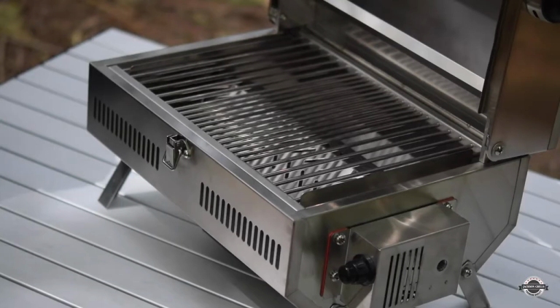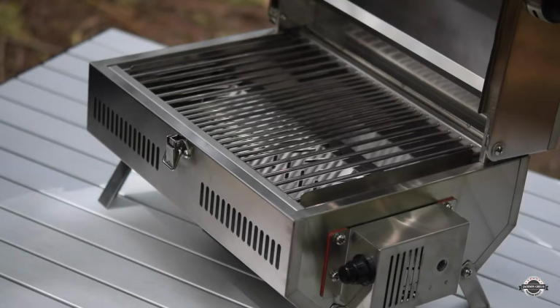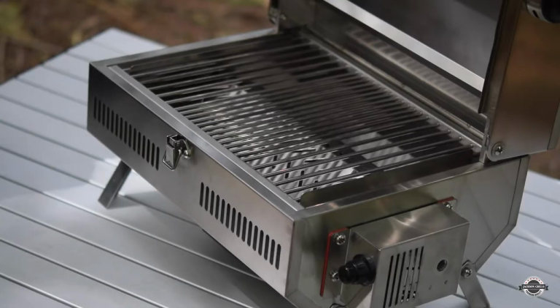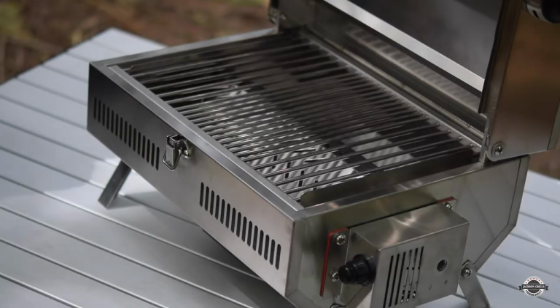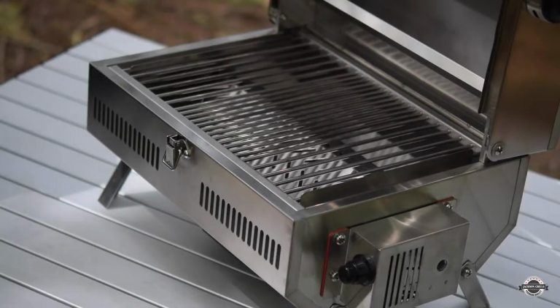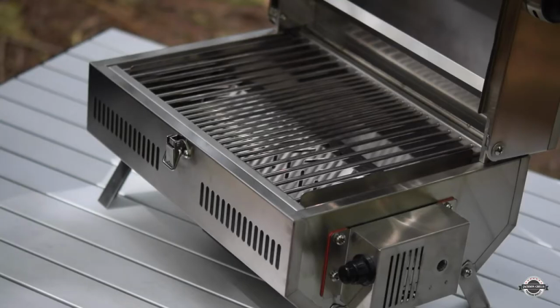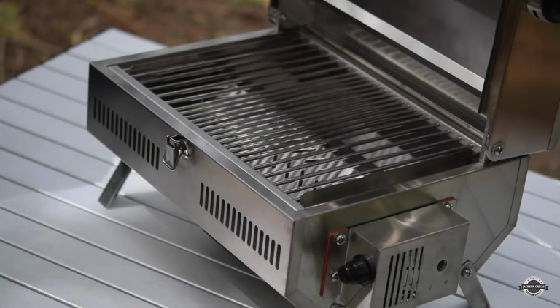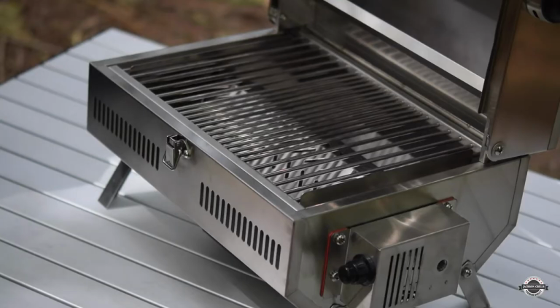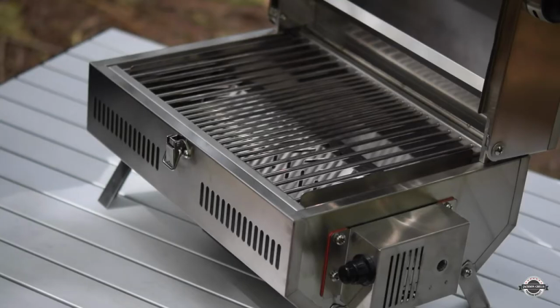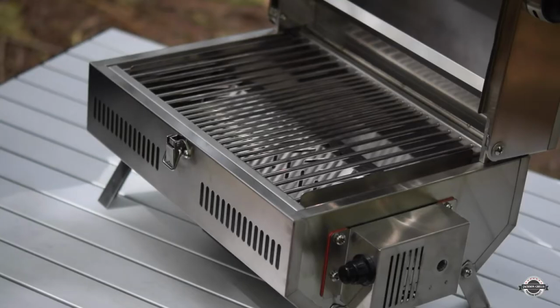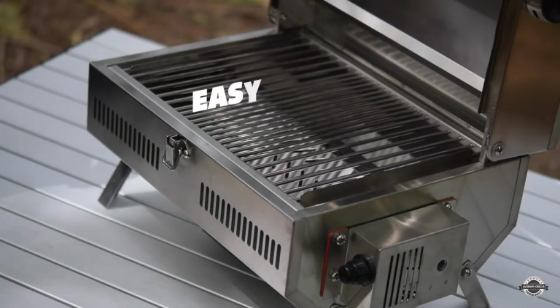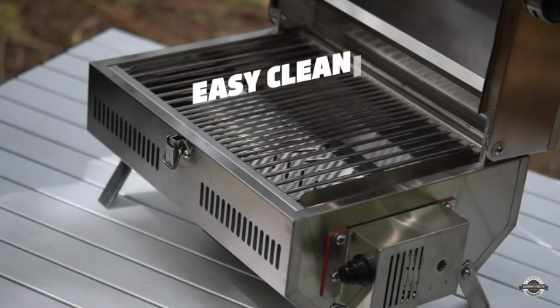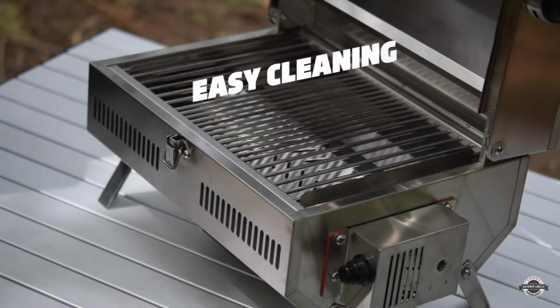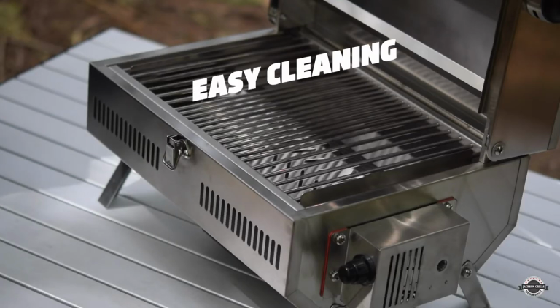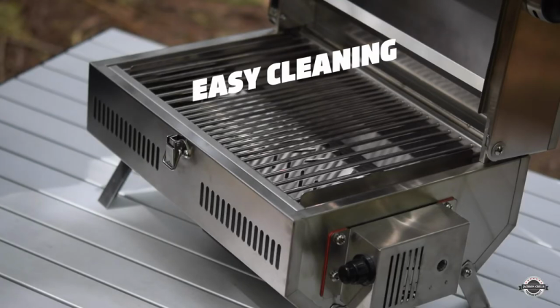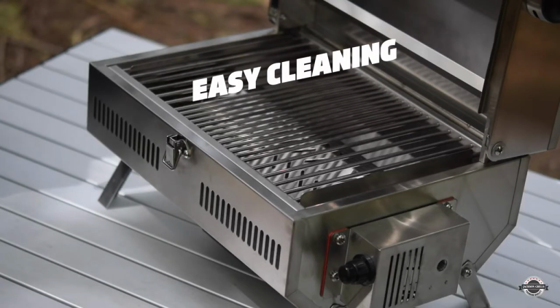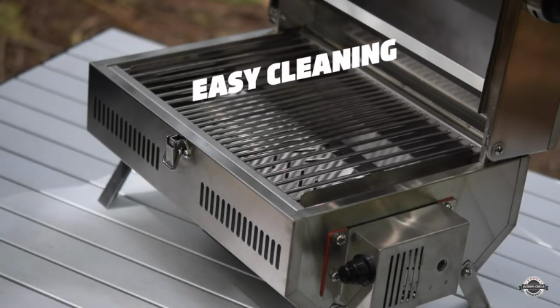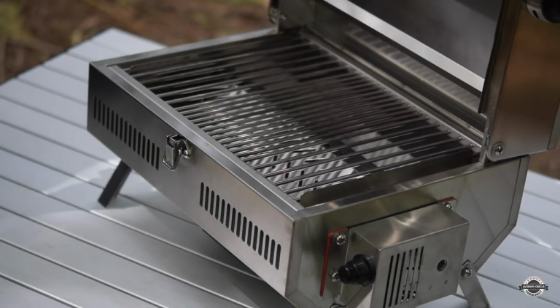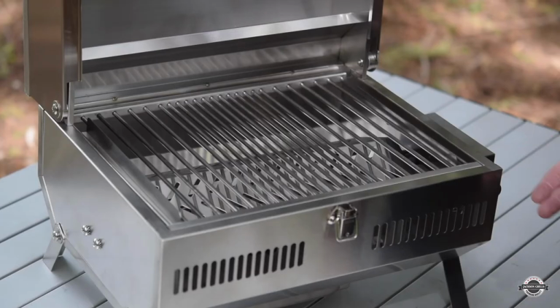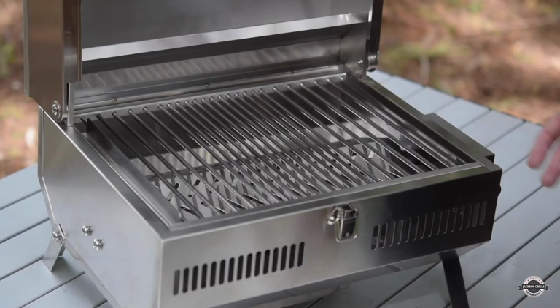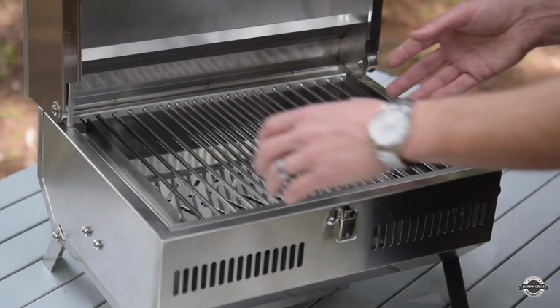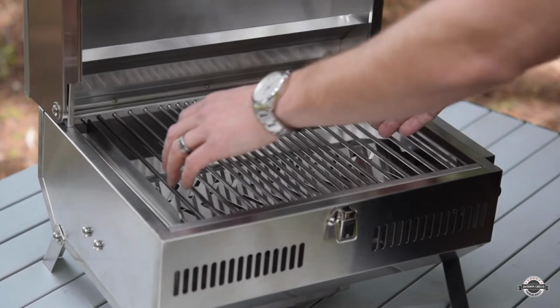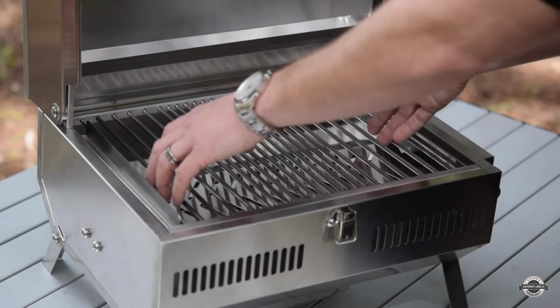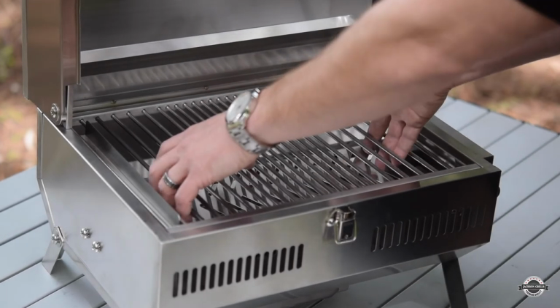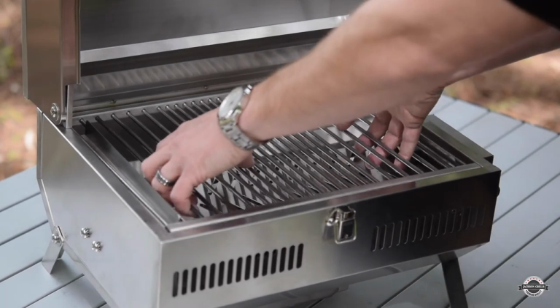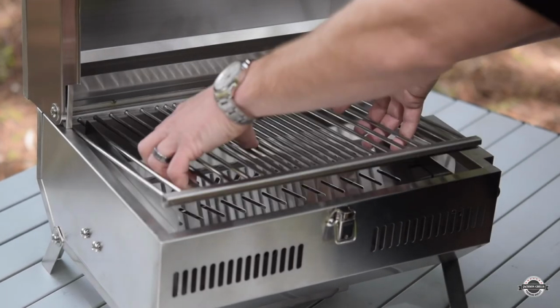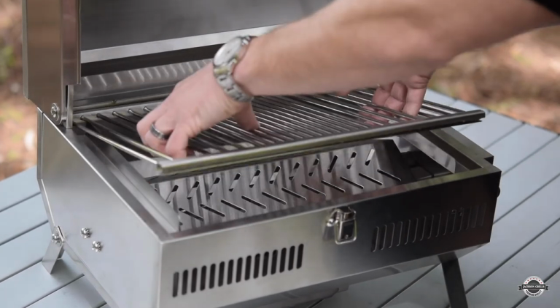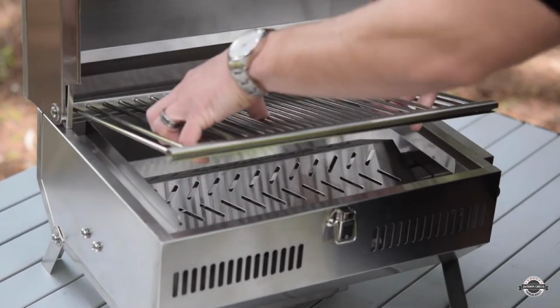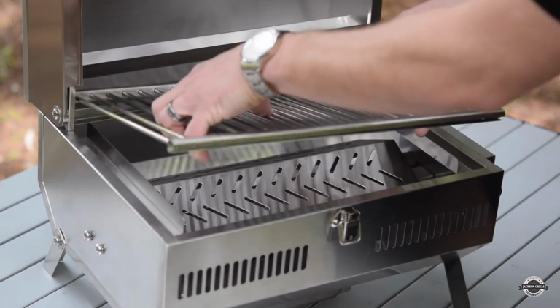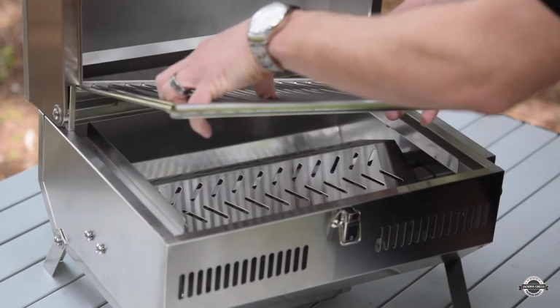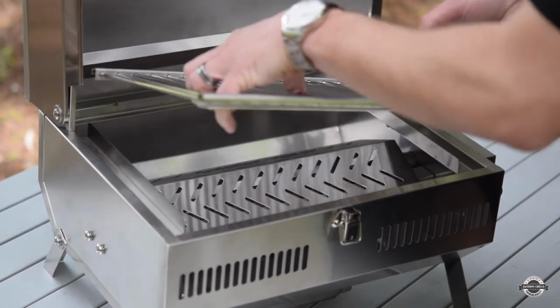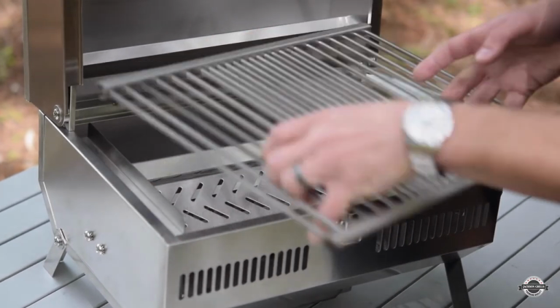Now let's get into the firebox of this barbecue. We've got our welded edges, easy grate removal, and quick access to the burner.